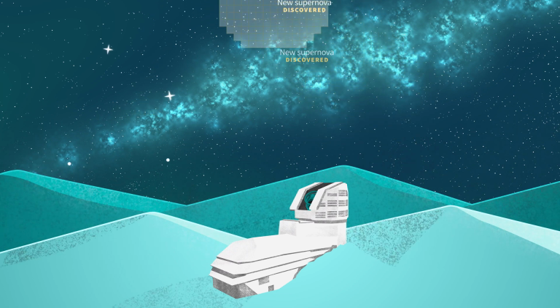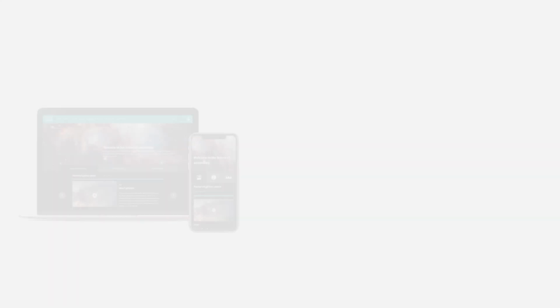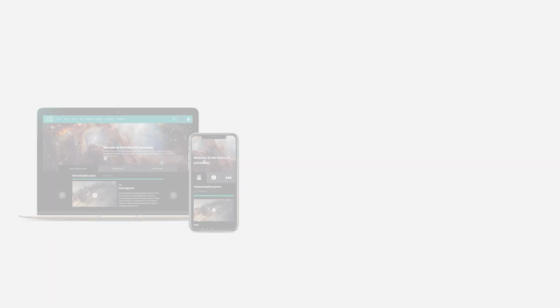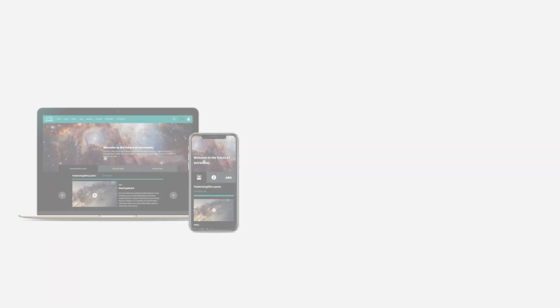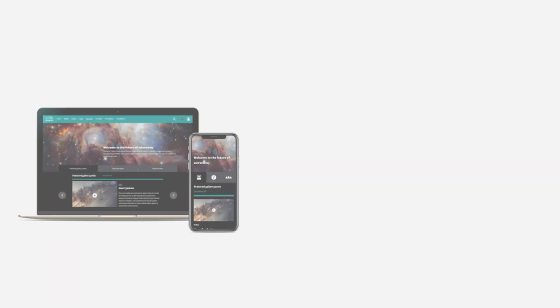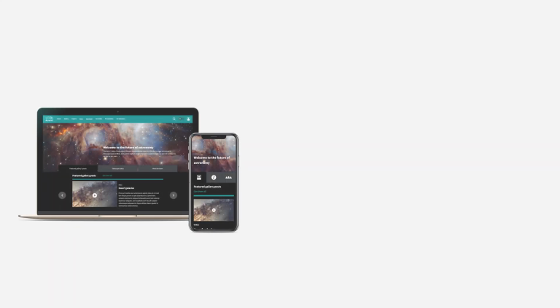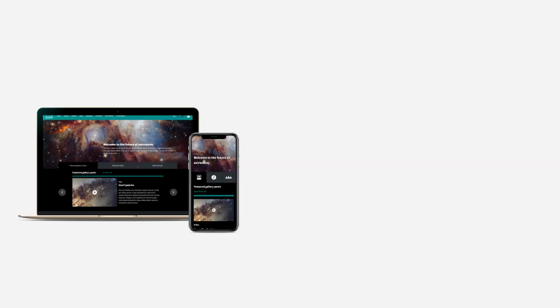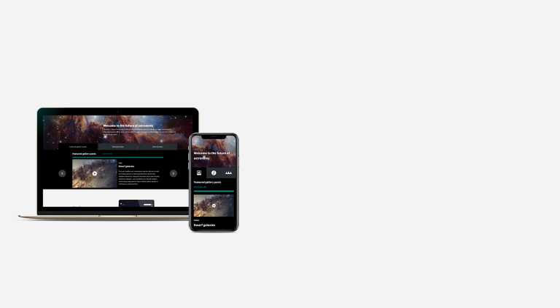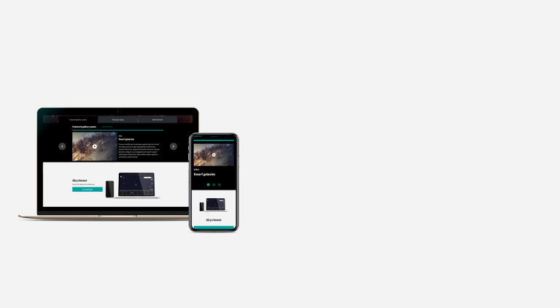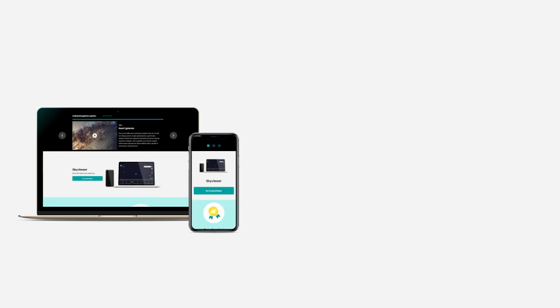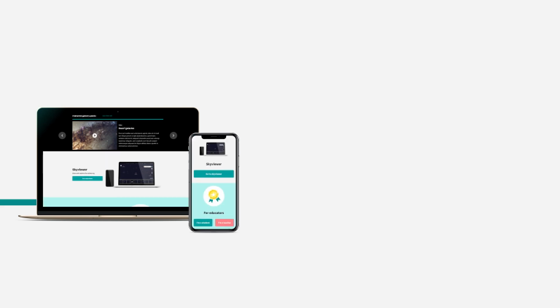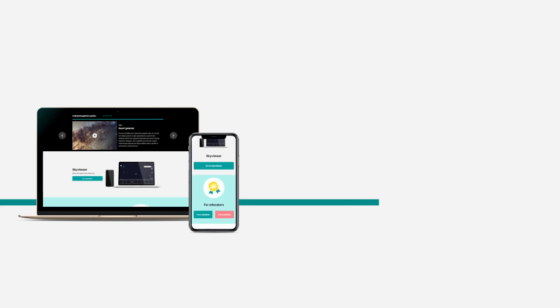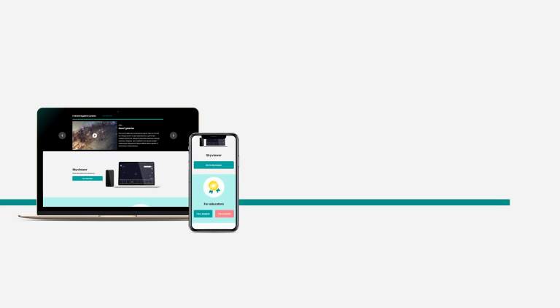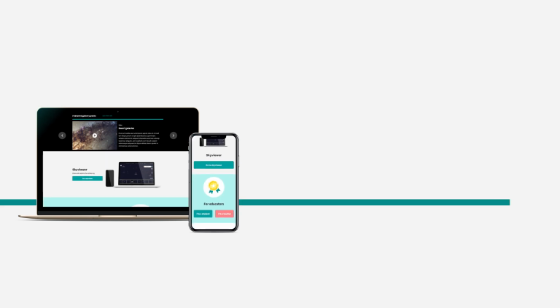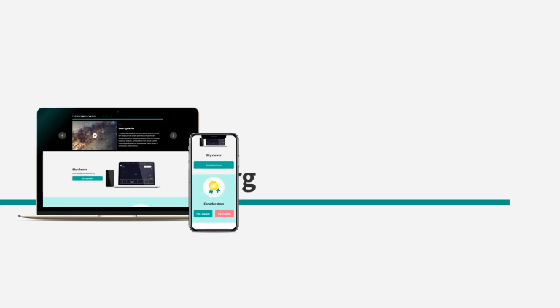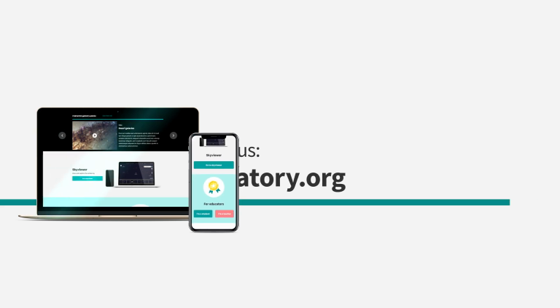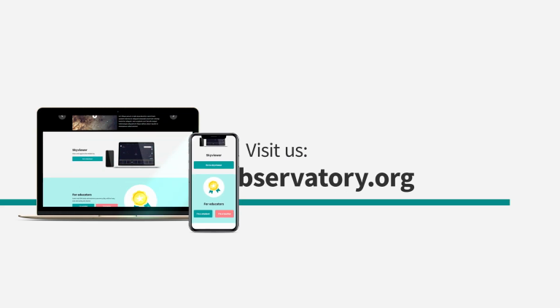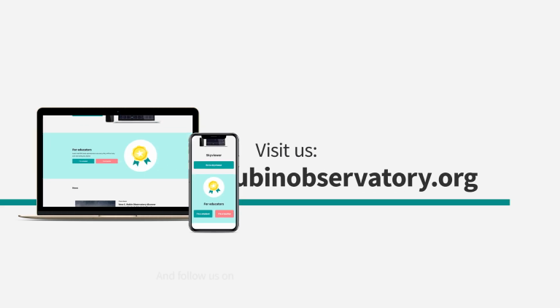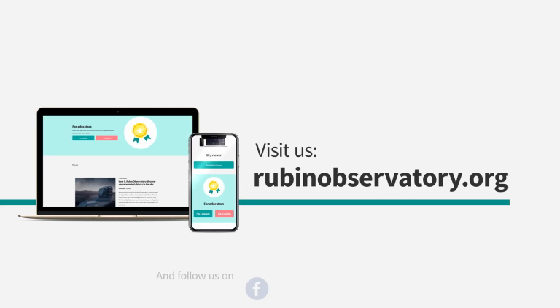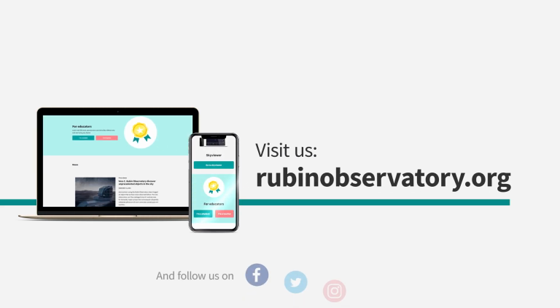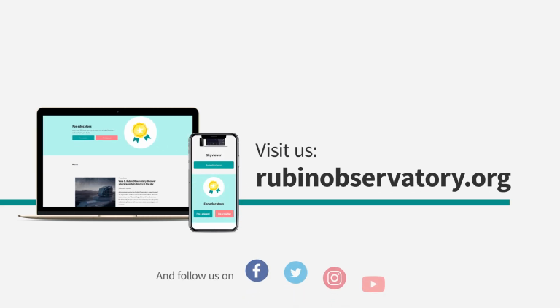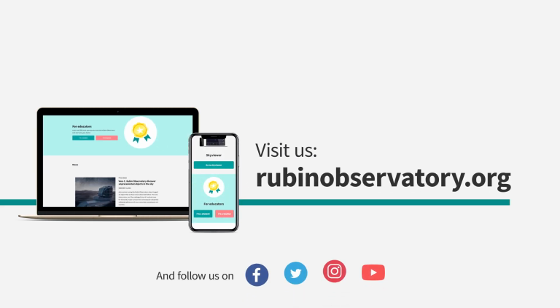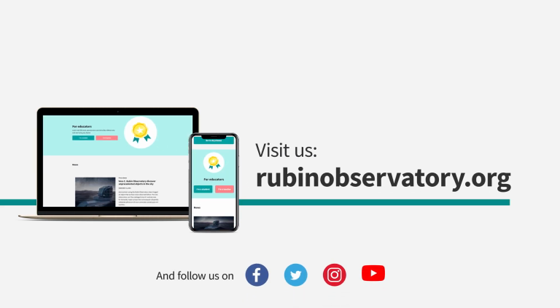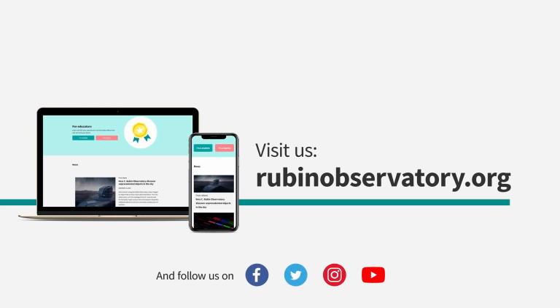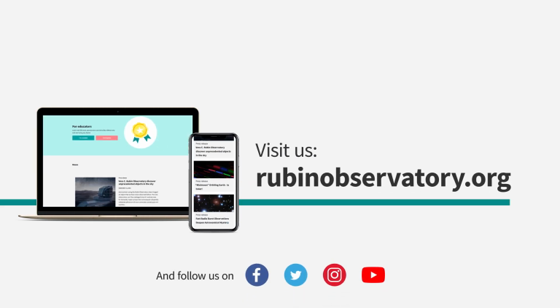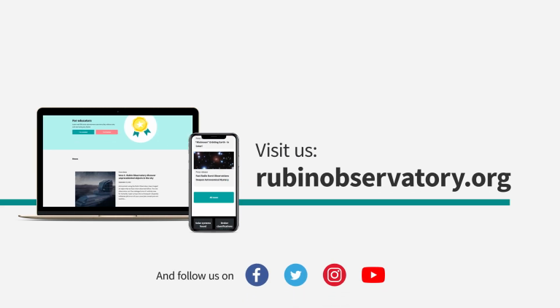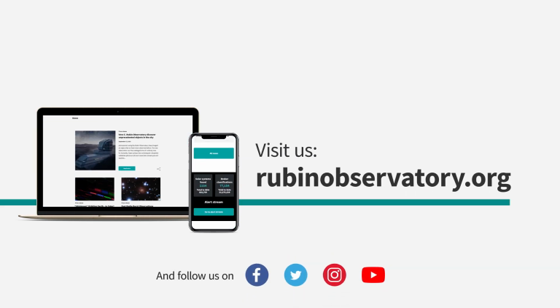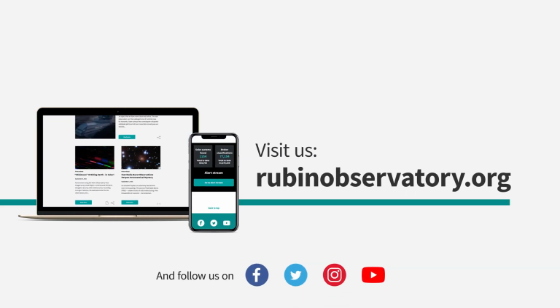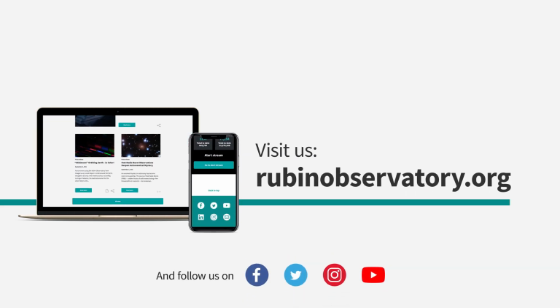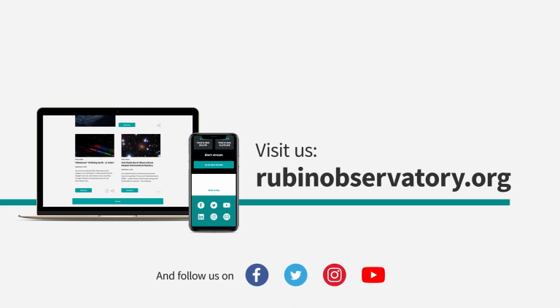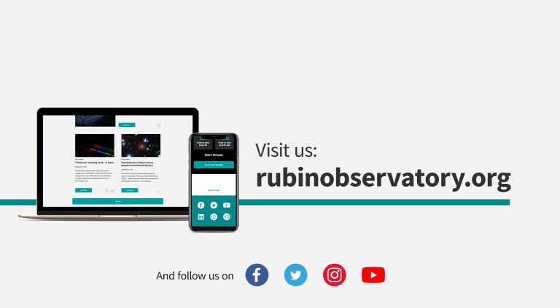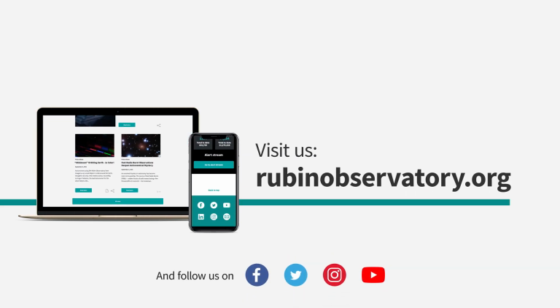Want to know more about Rubin Observatory? Find all our videos and much more on our website and follow us on social media.